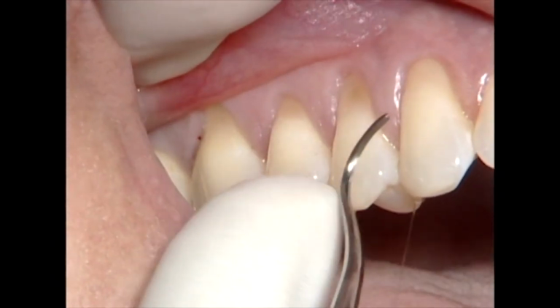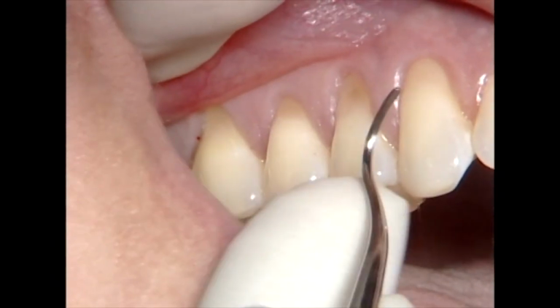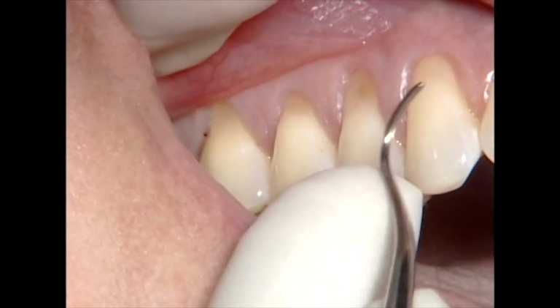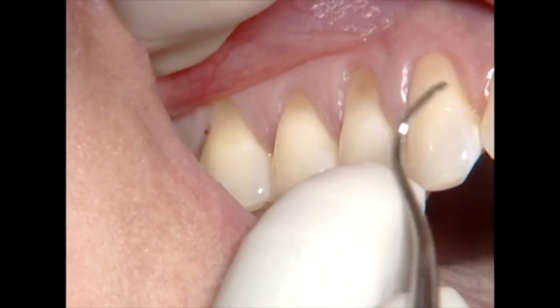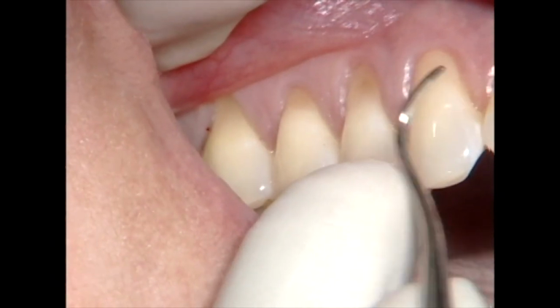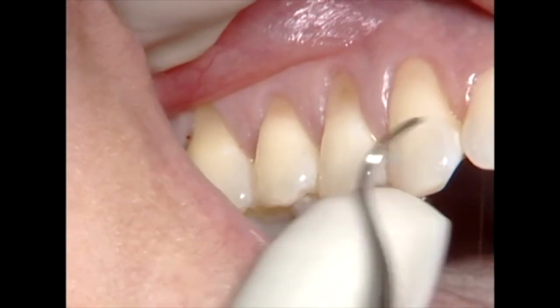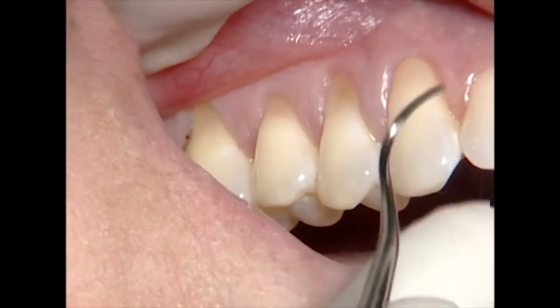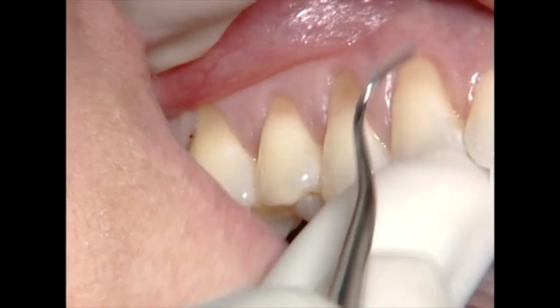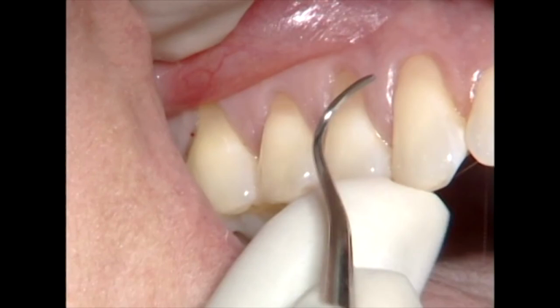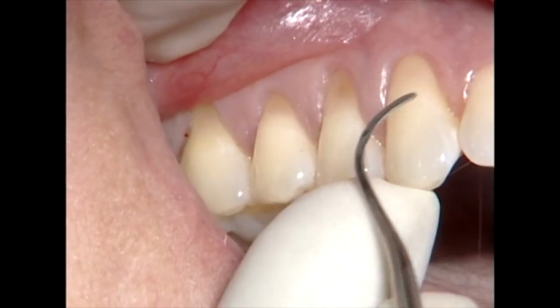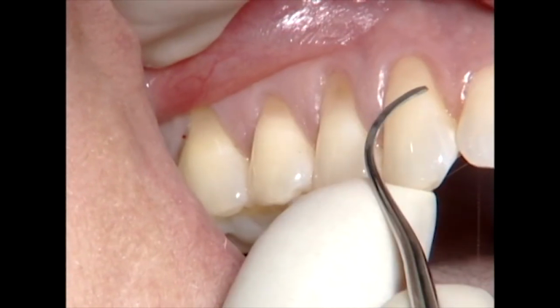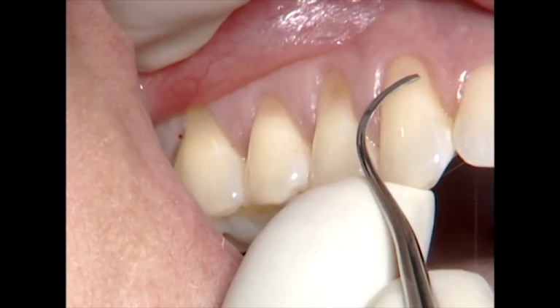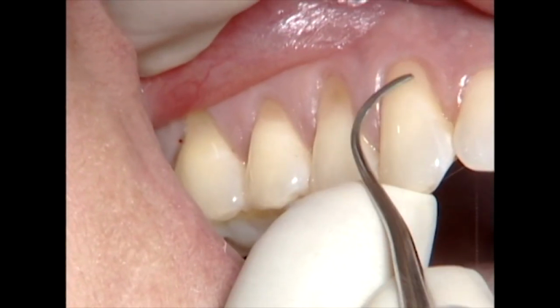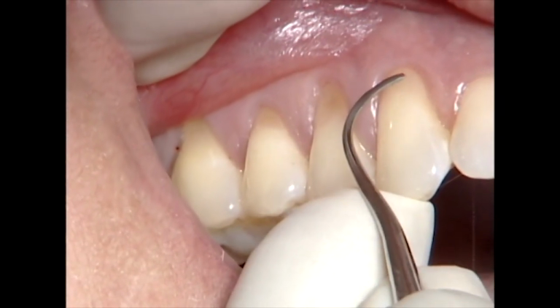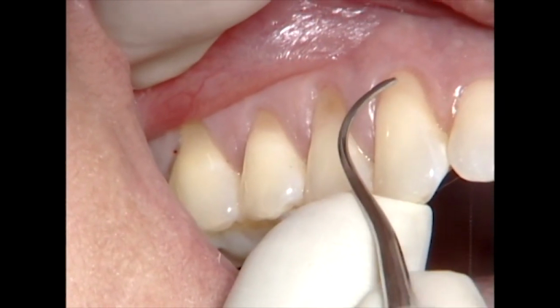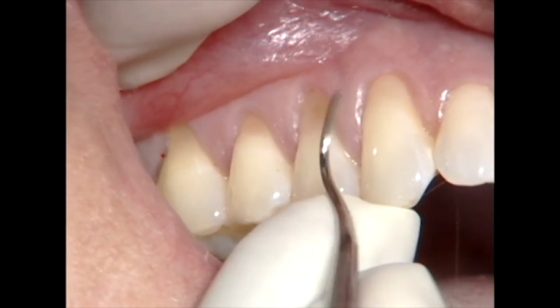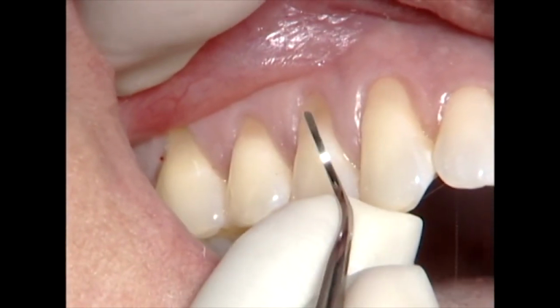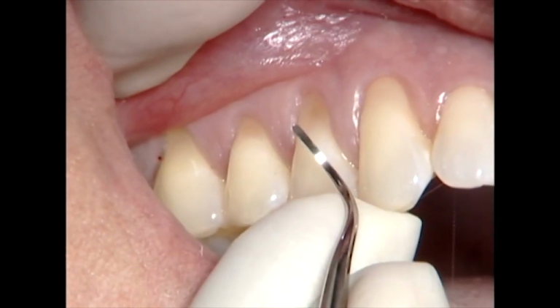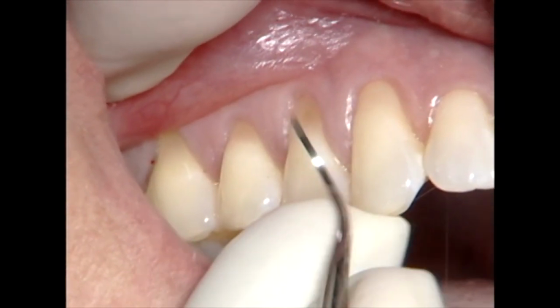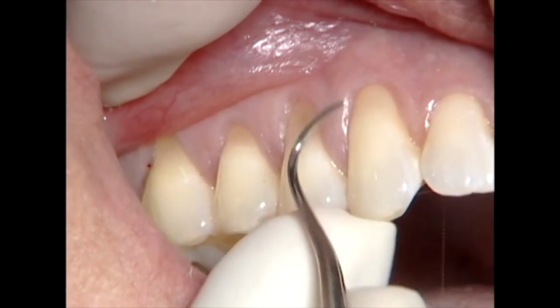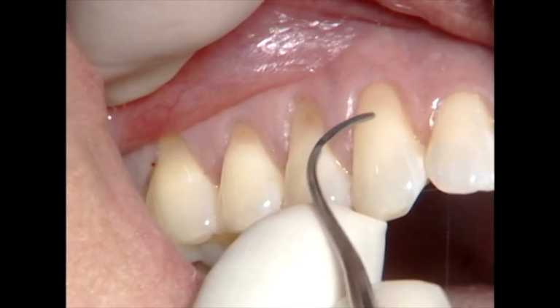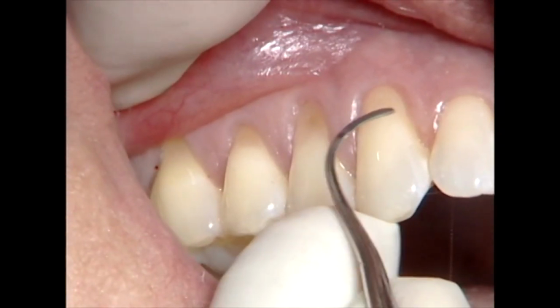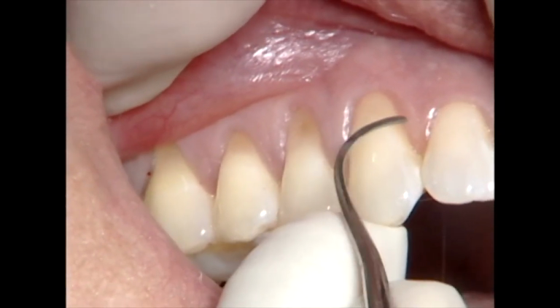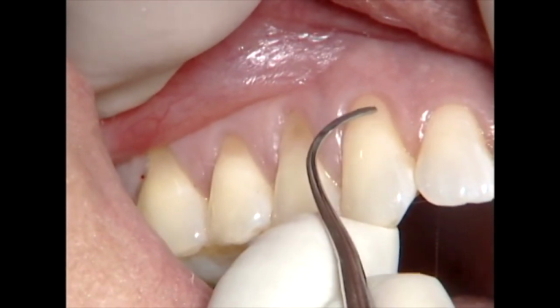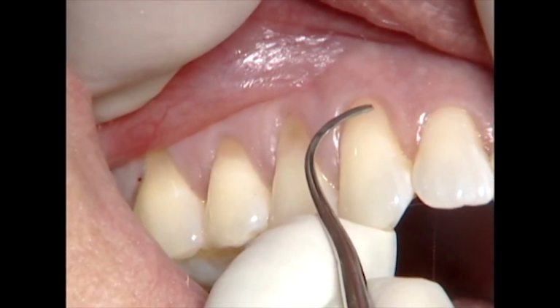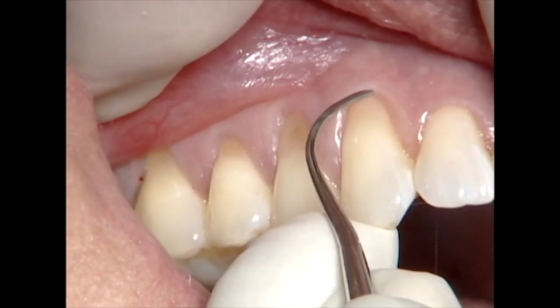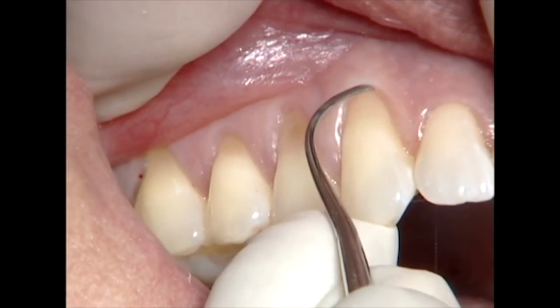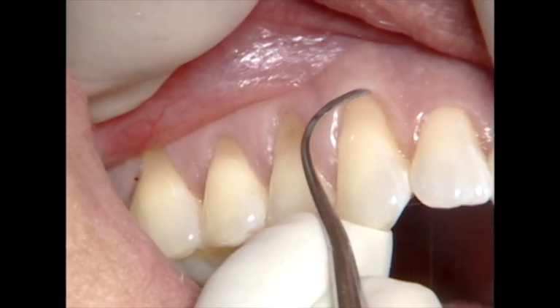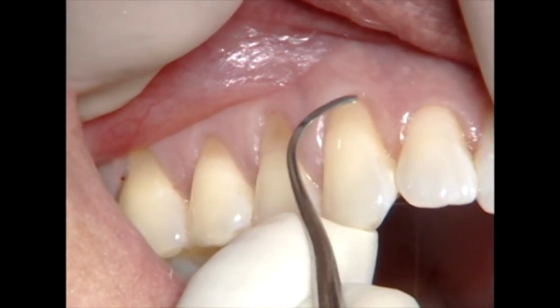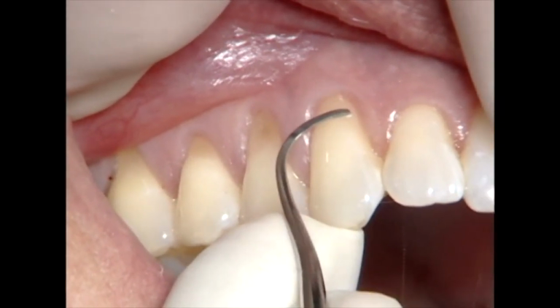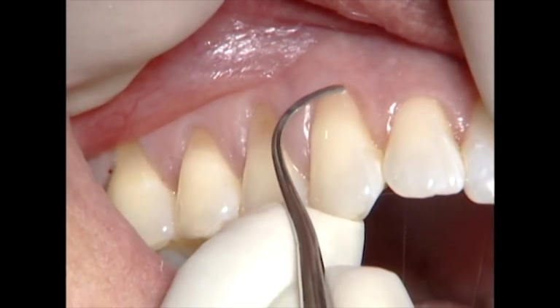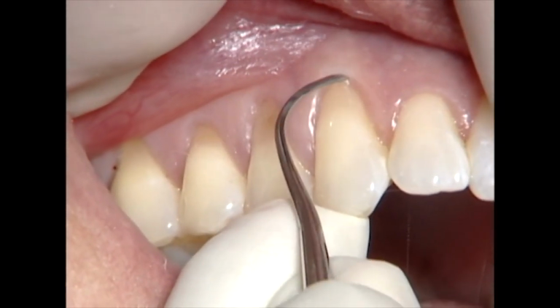So we'll start with the canine. I'm using a Younger Good 7-8 curette that Shannon has sharpened.